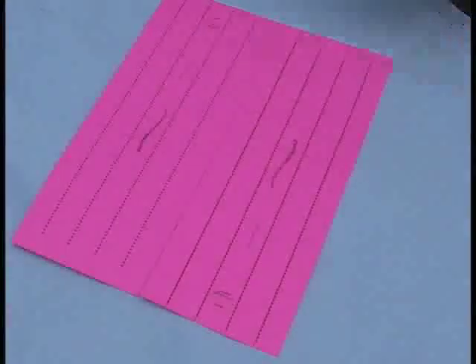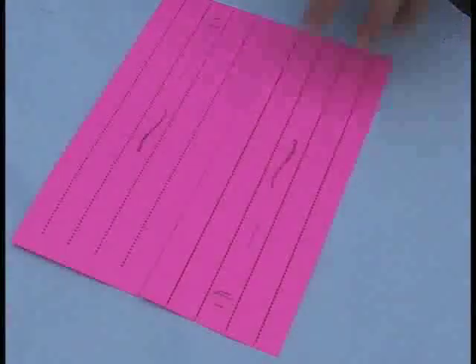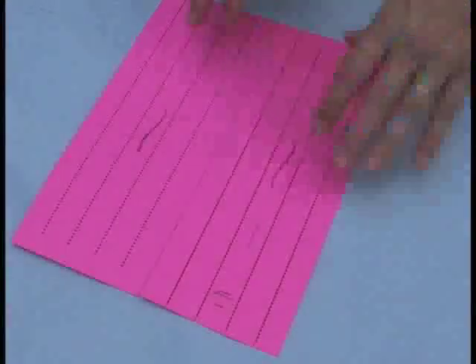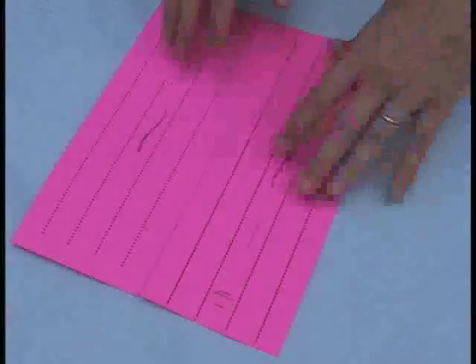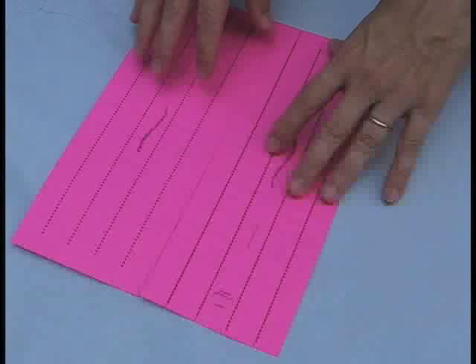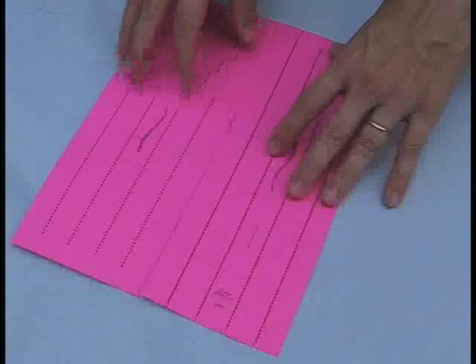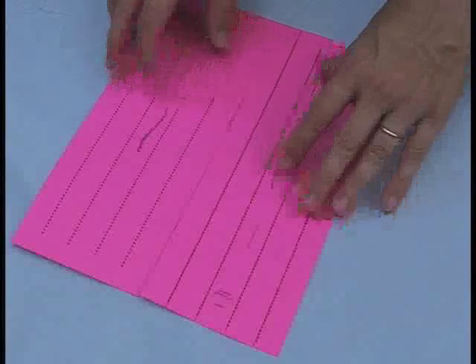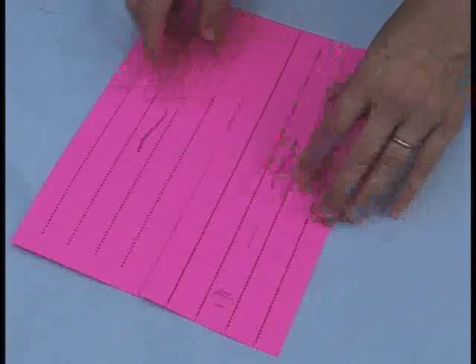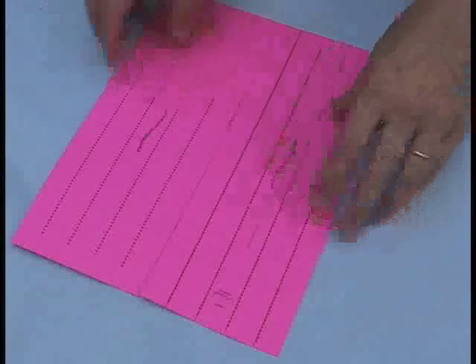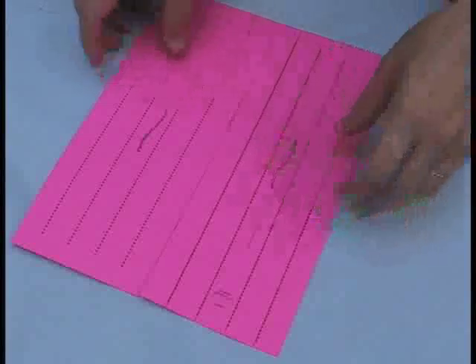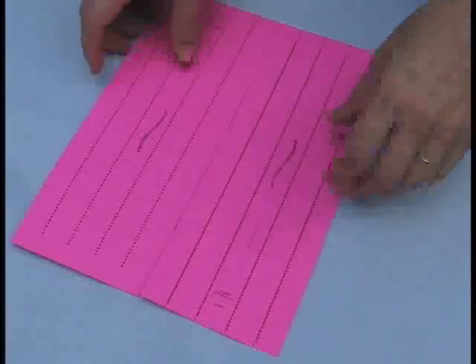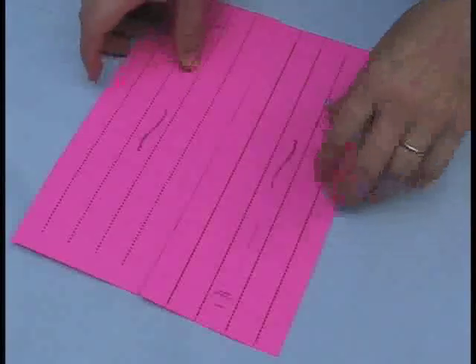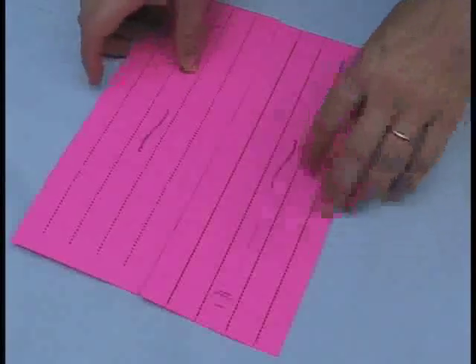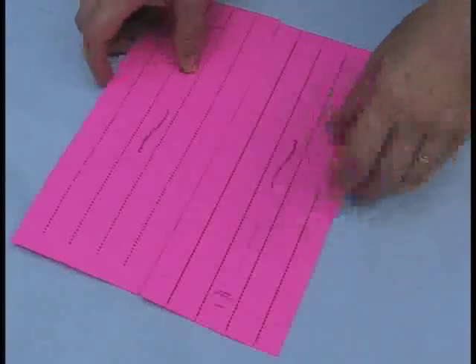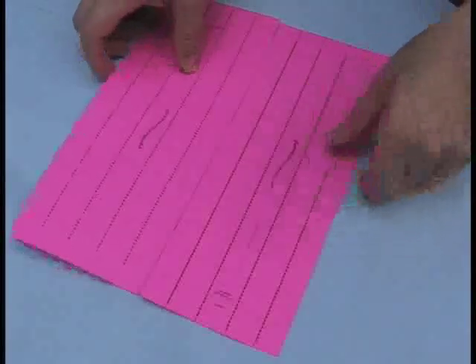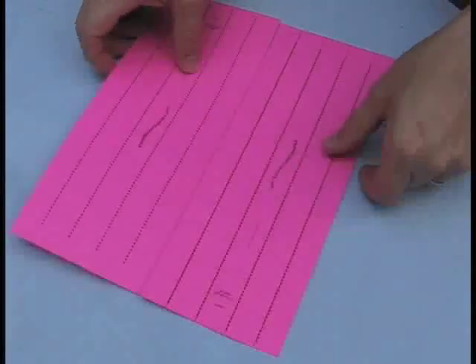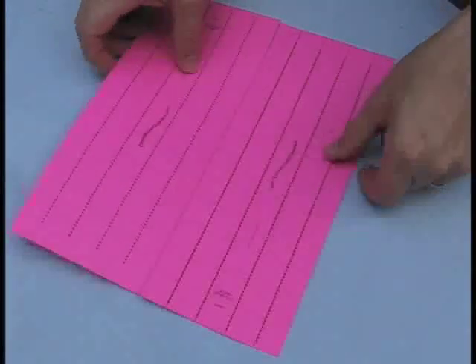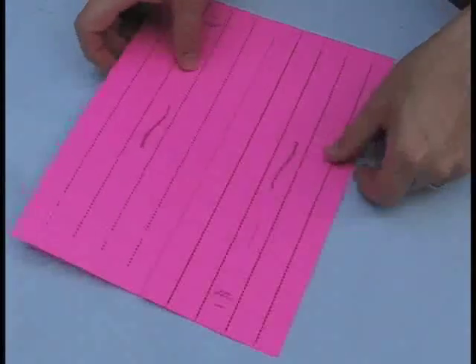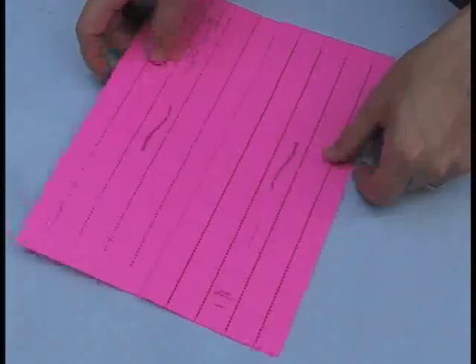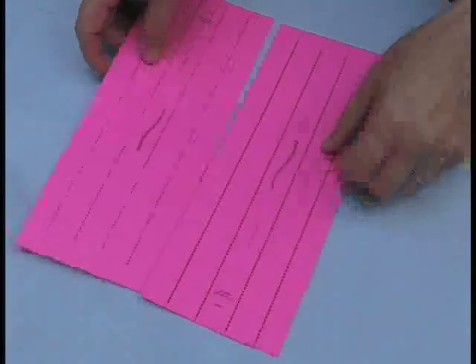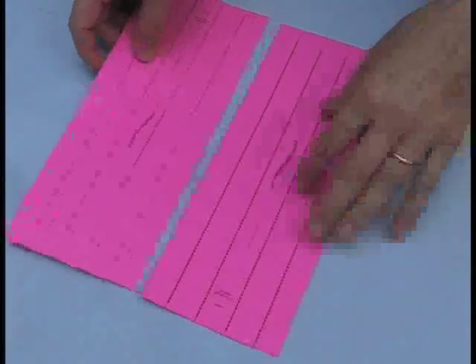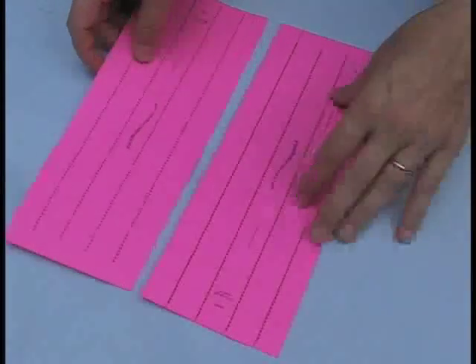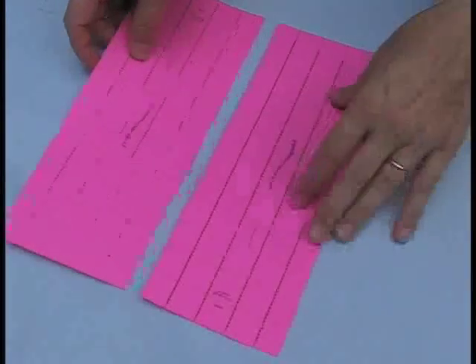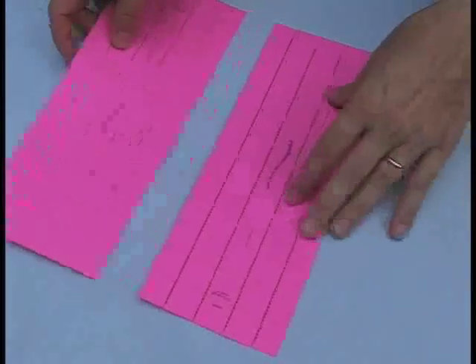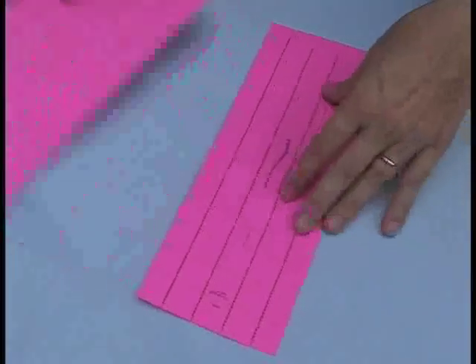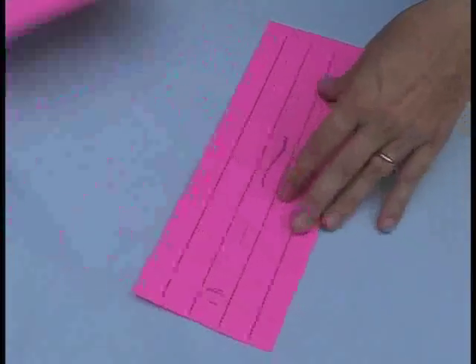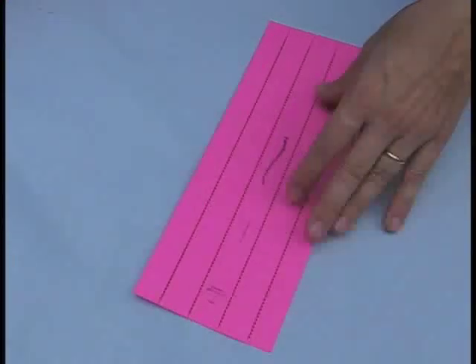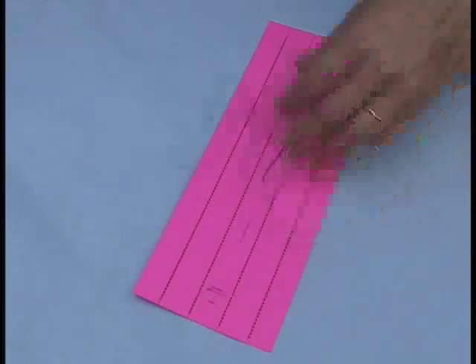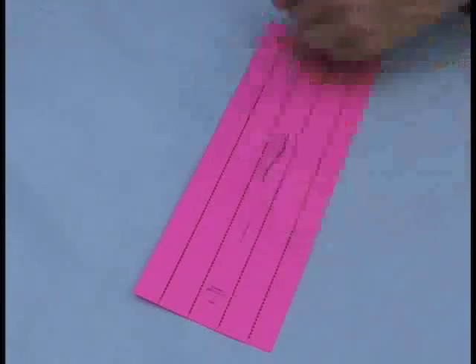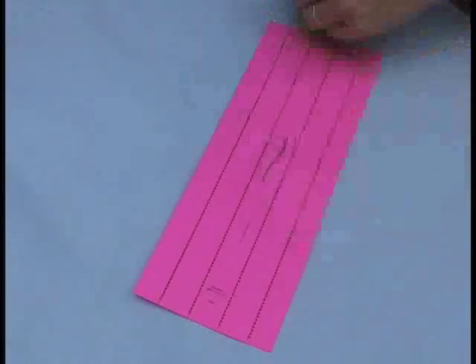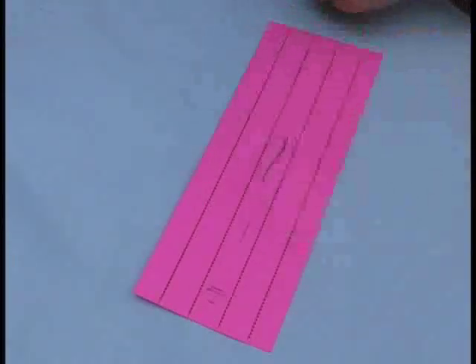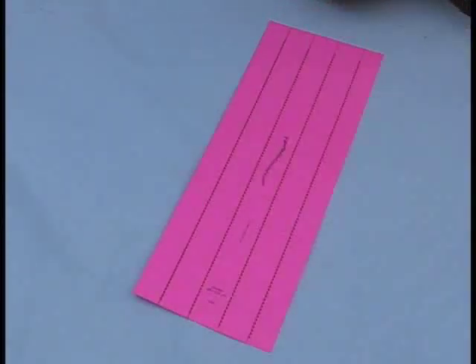The beams are made much like the columns. You get two beams on a template, so go ahead and cut your paper in half — we'll use one of the beams.